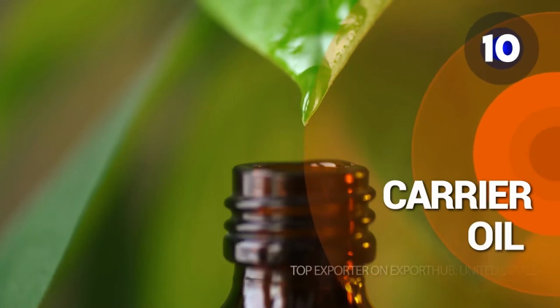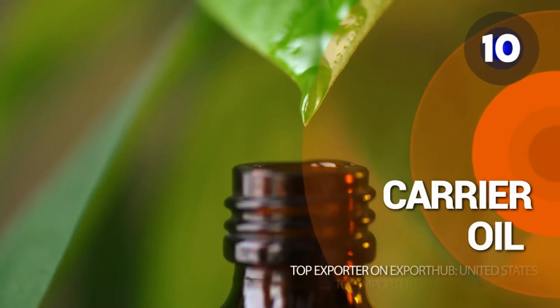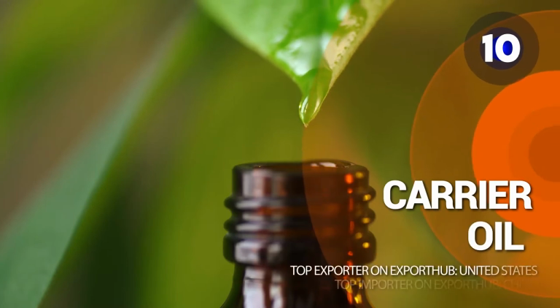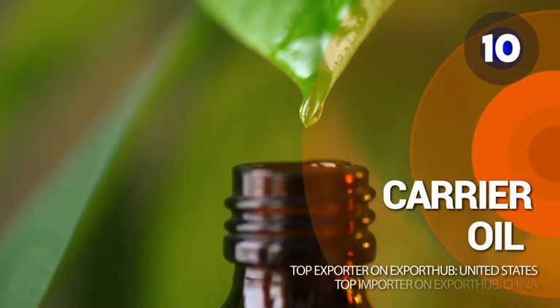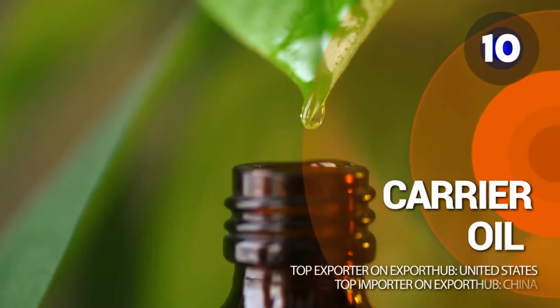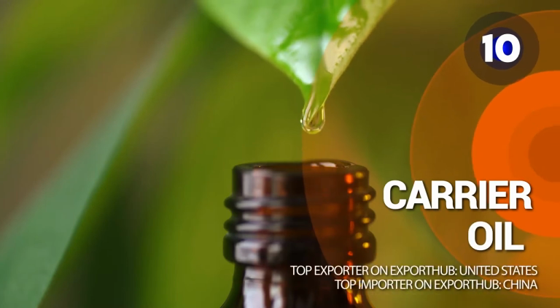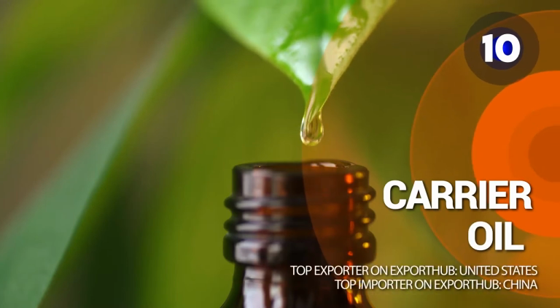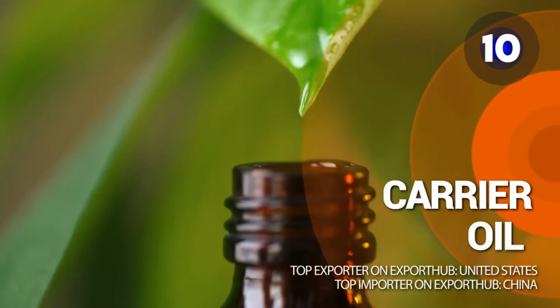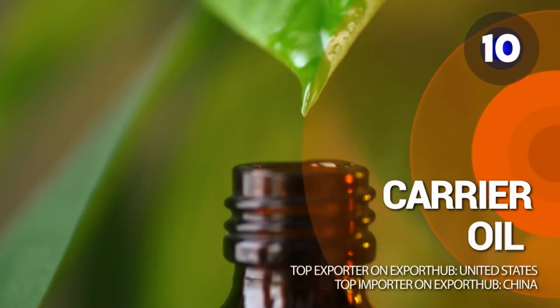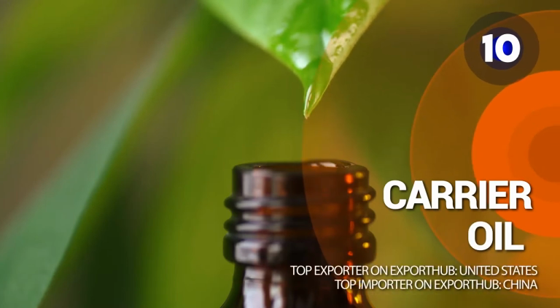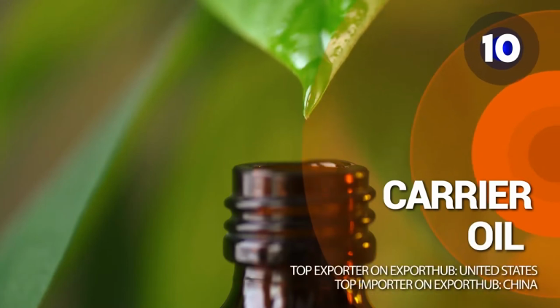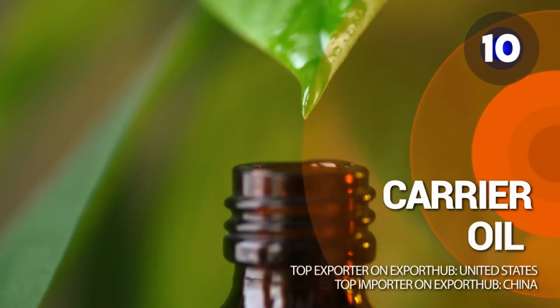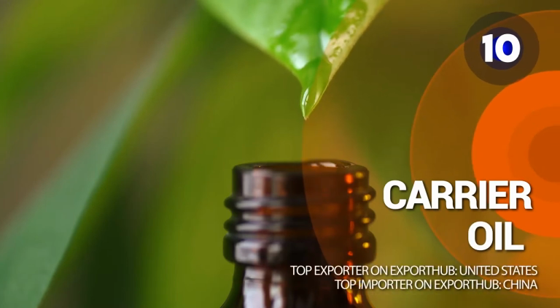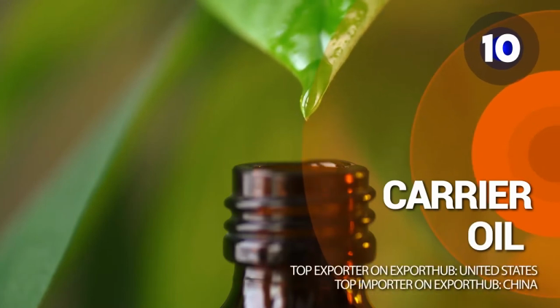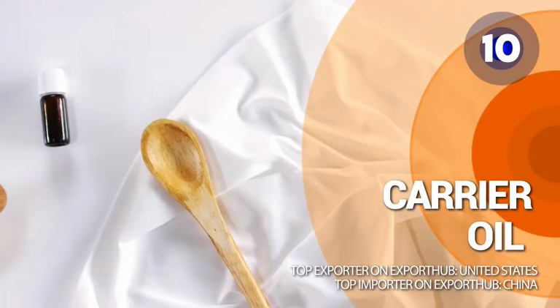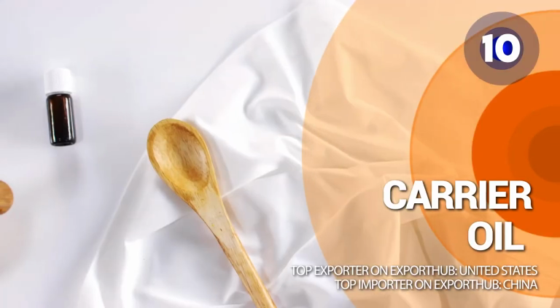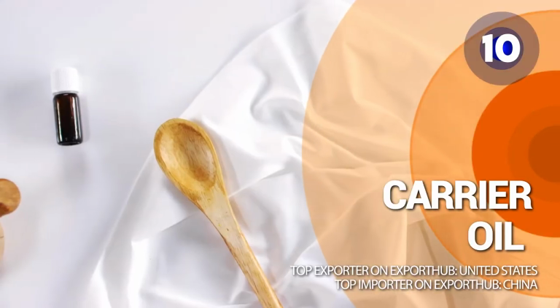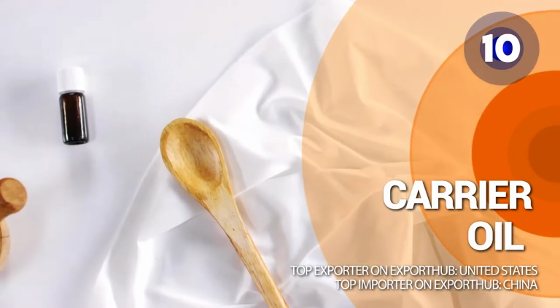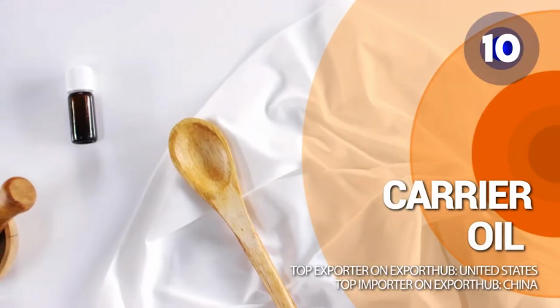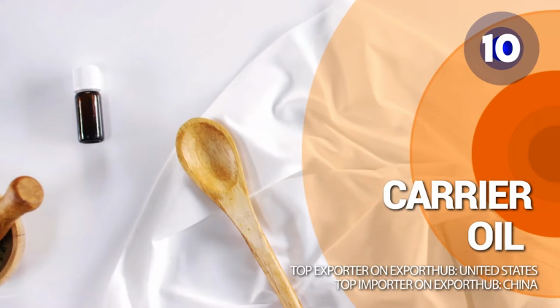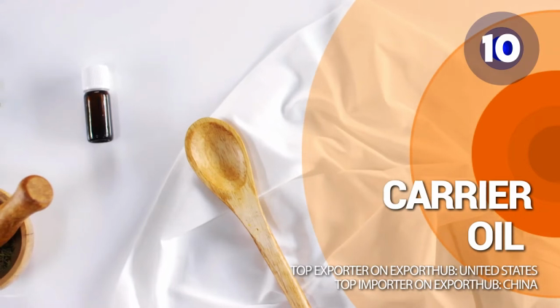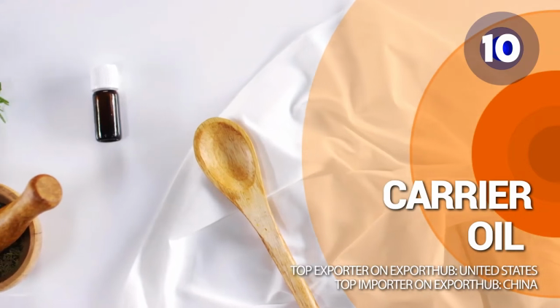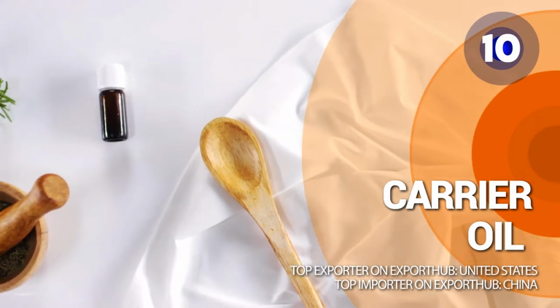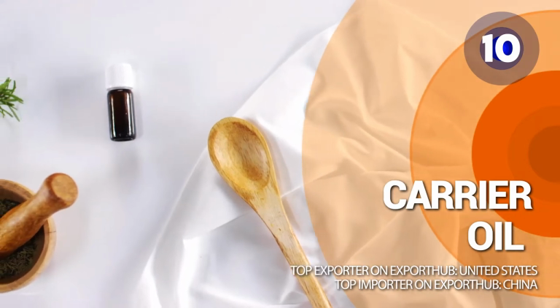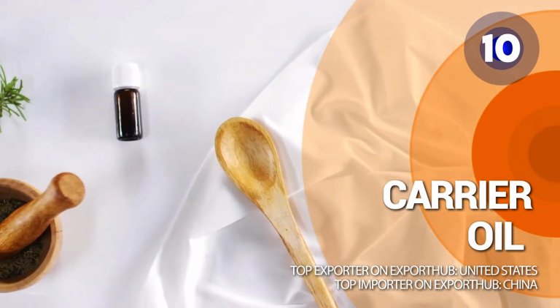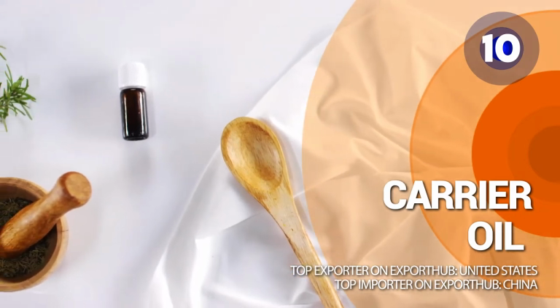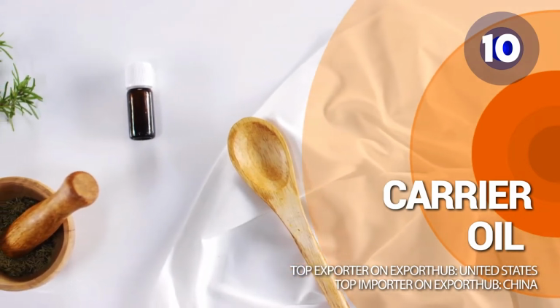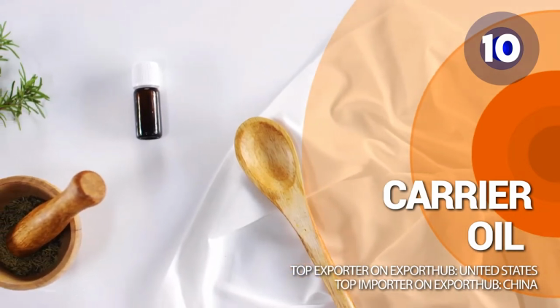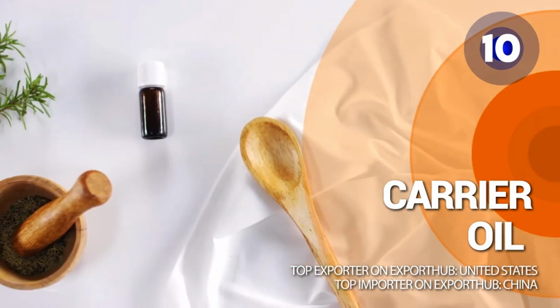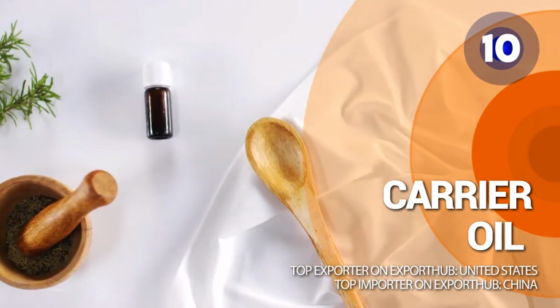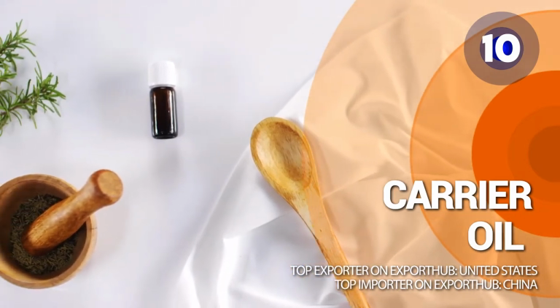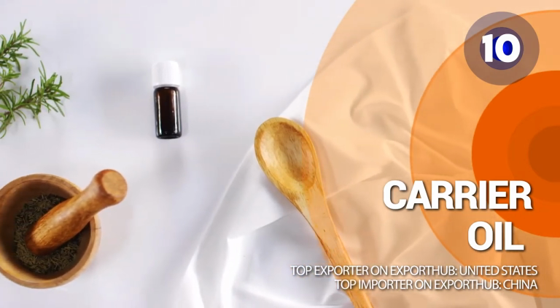Carrier oils and essential oils are made from plants. Carrier oils are used to dilute essential oils and carry them to your skin.